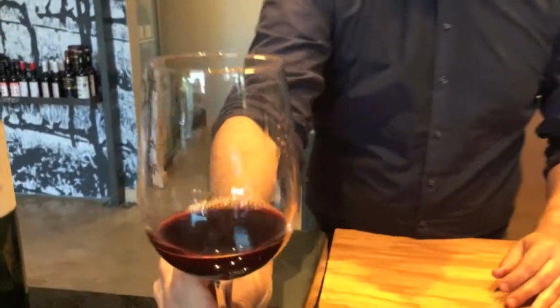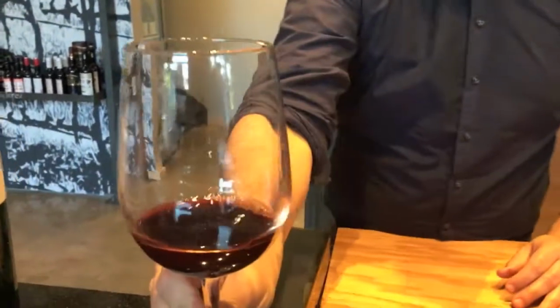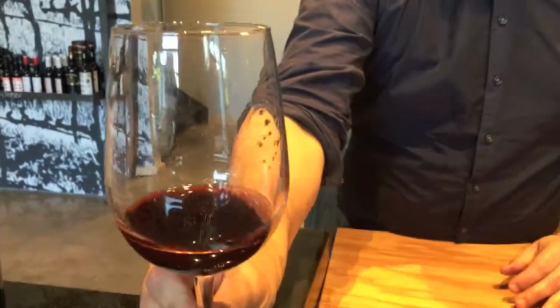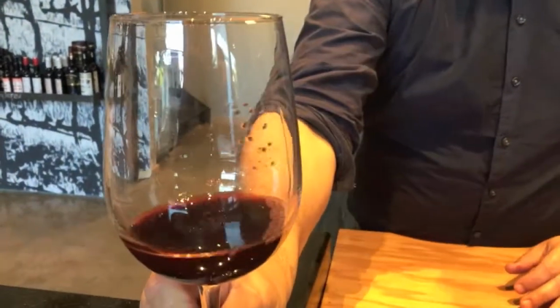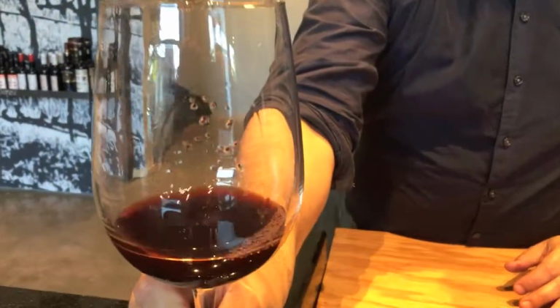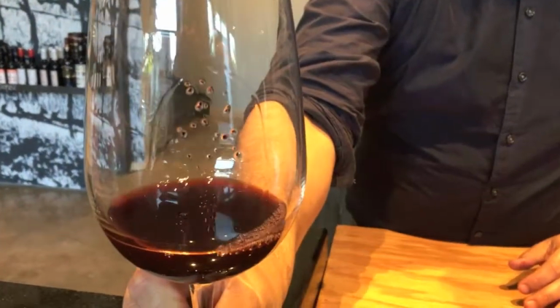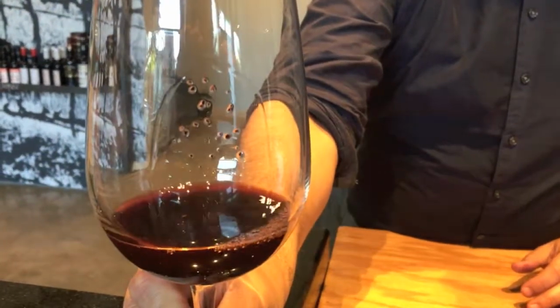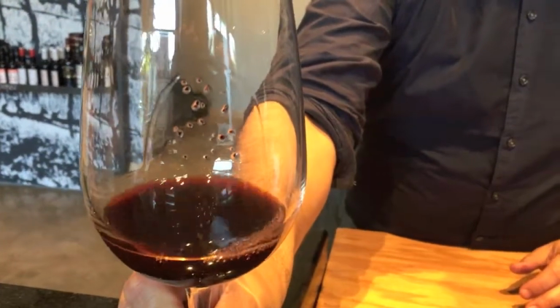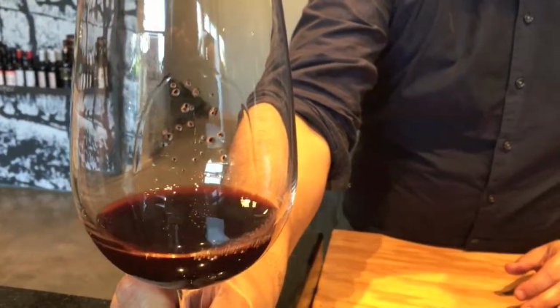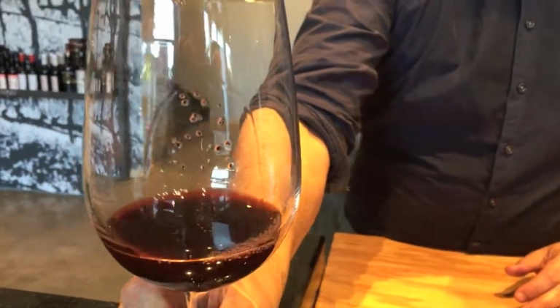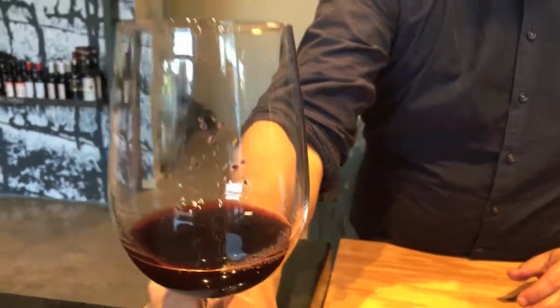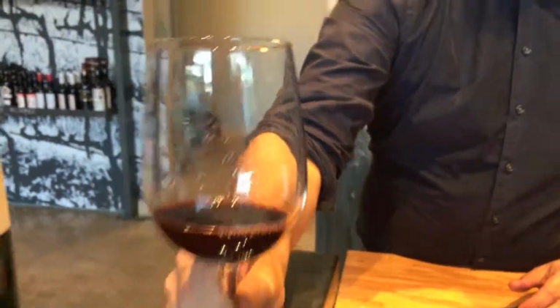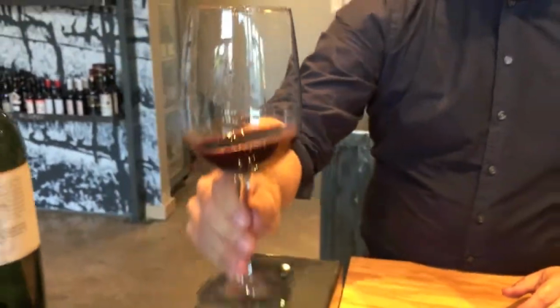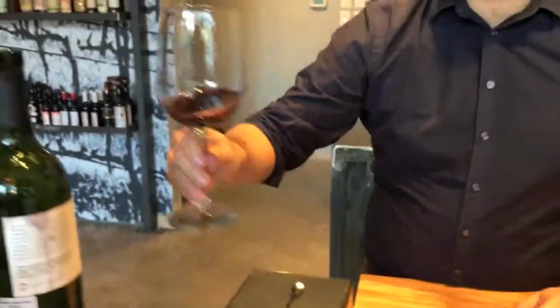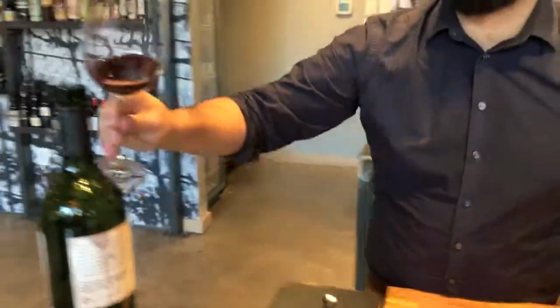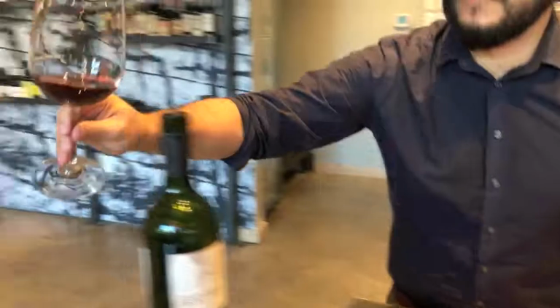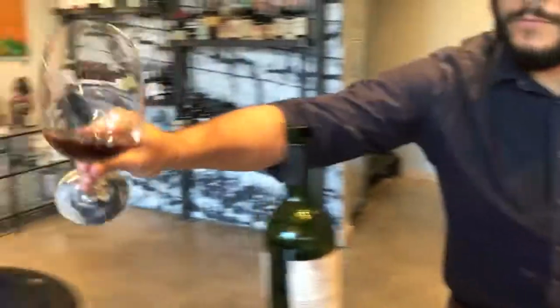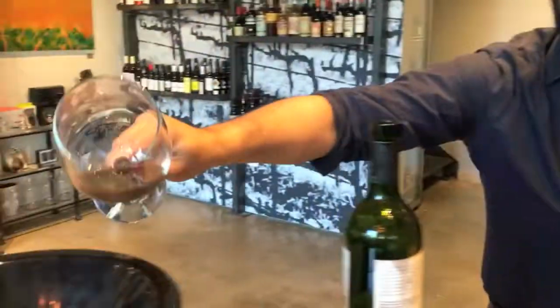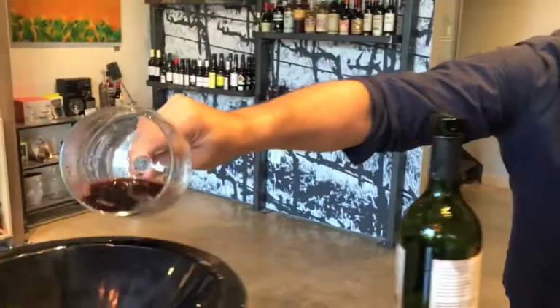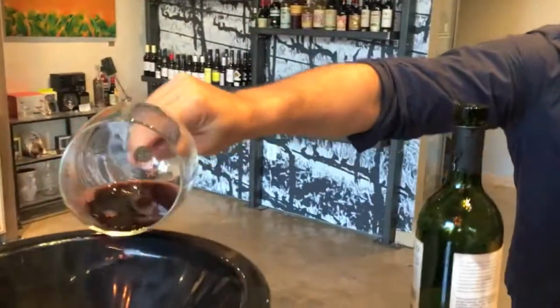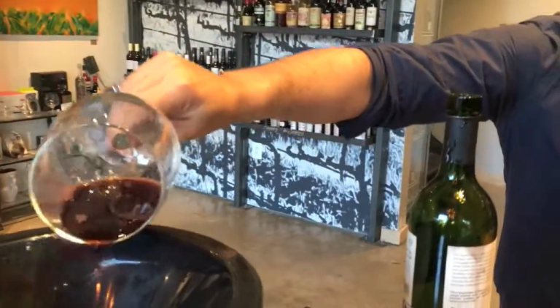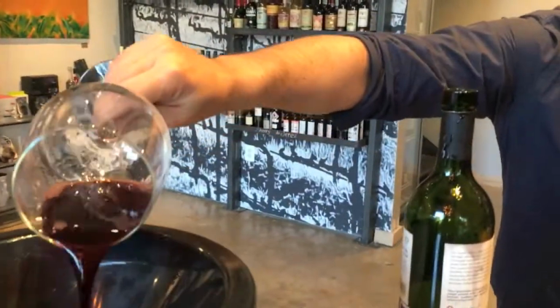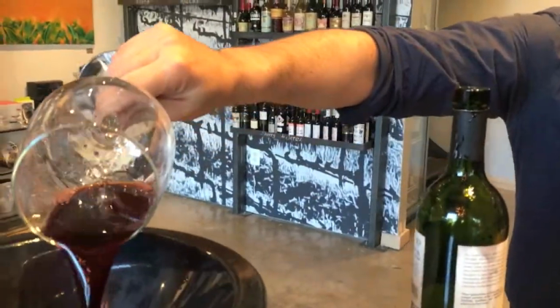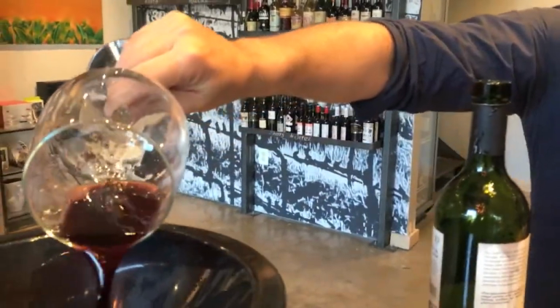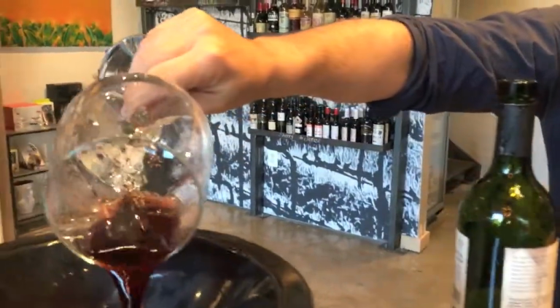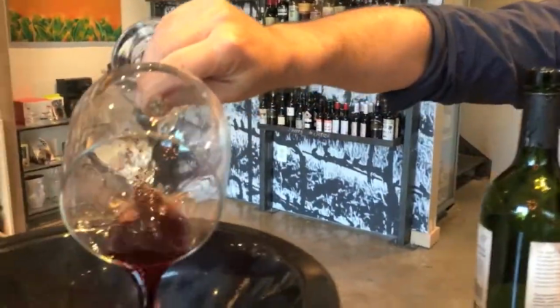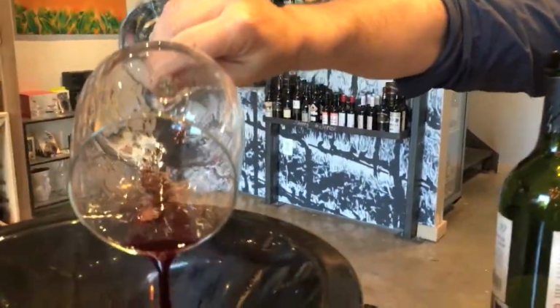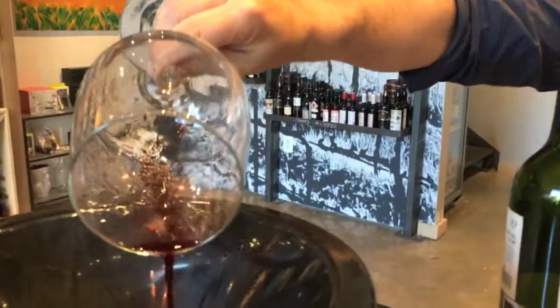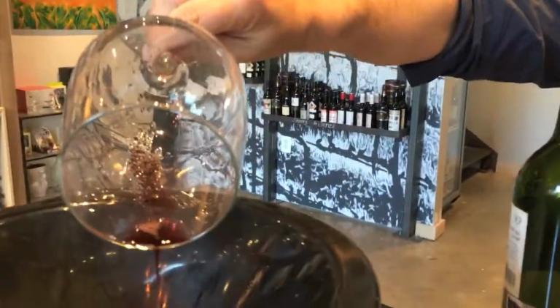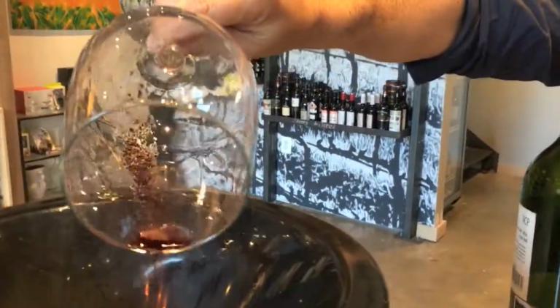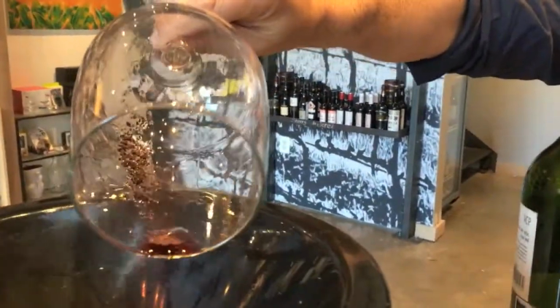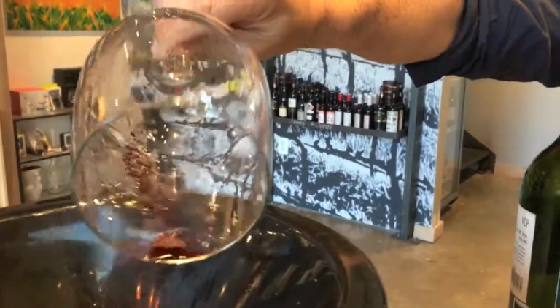See the sediment? This is natural in older wines and some big reds that are unfiltered. While it is unpleasant to consume, it is not a sign of poor wine.